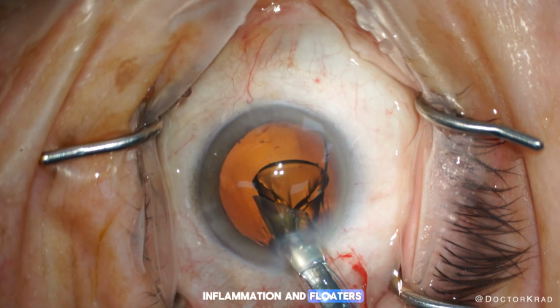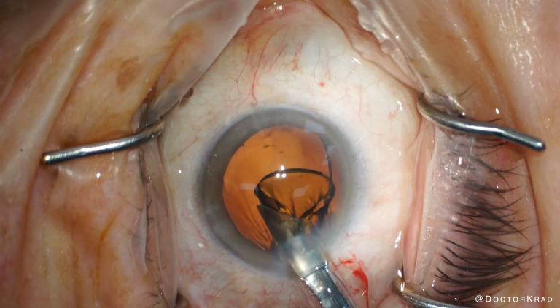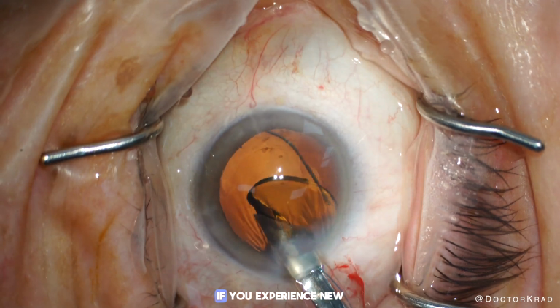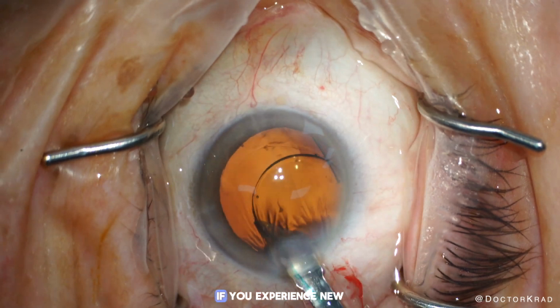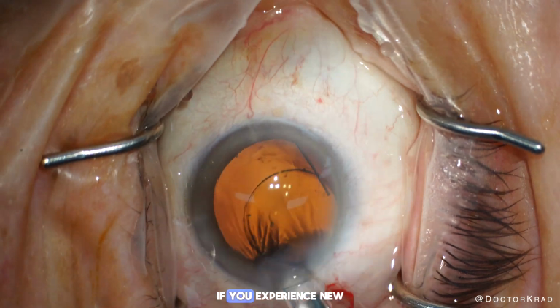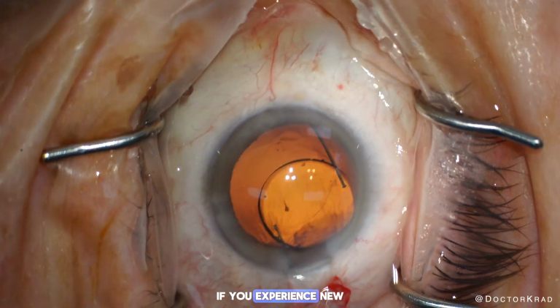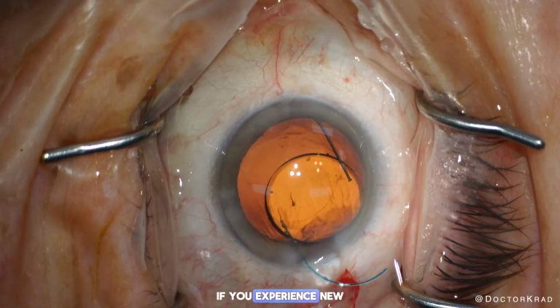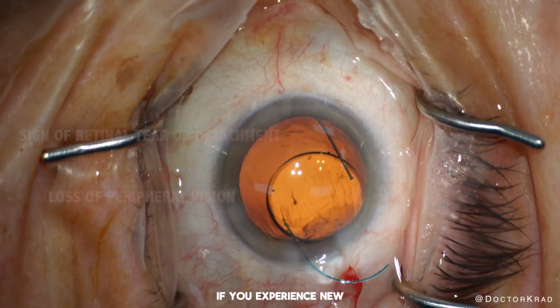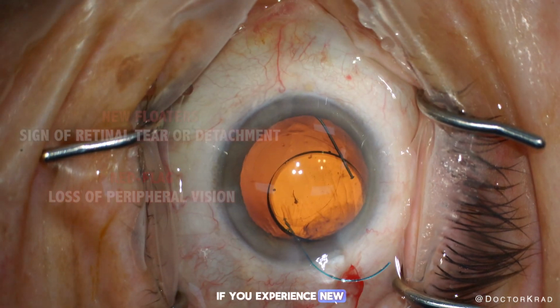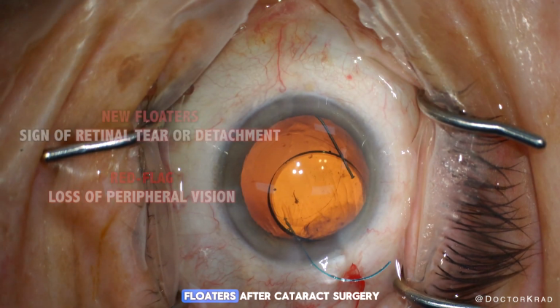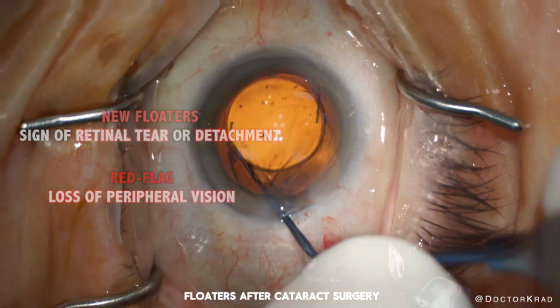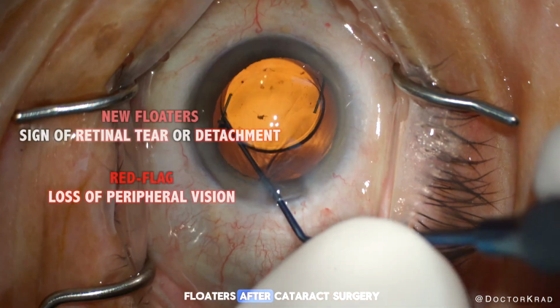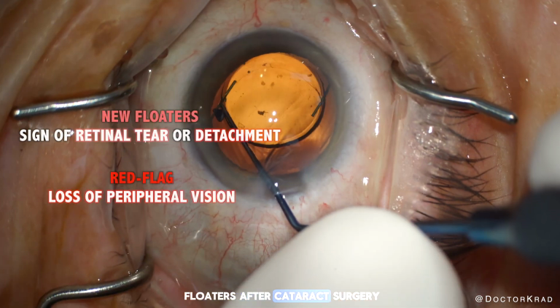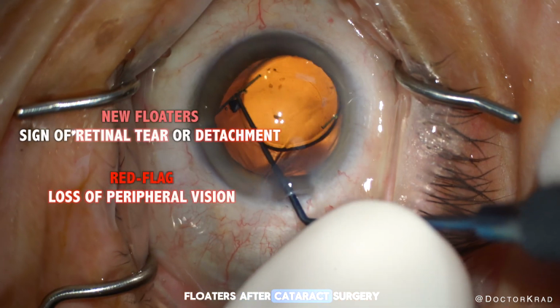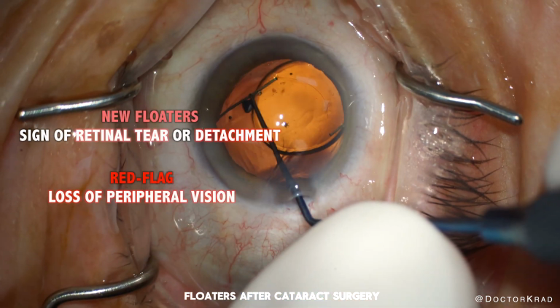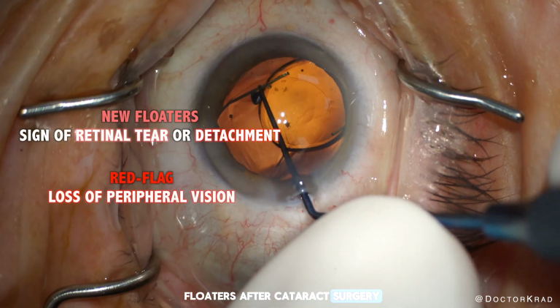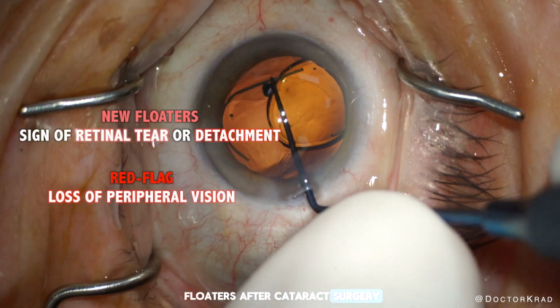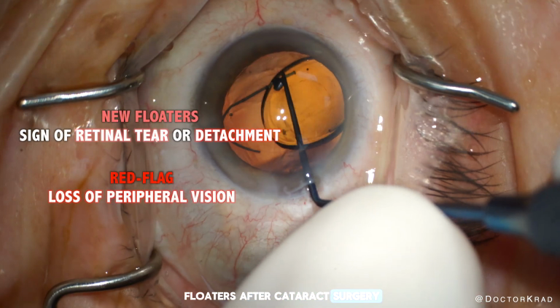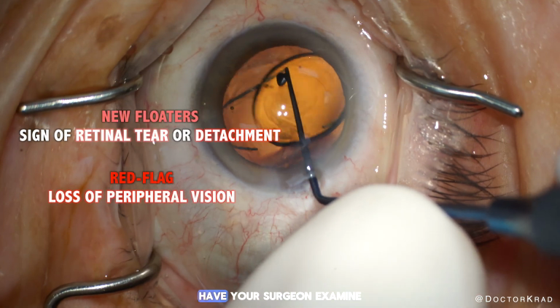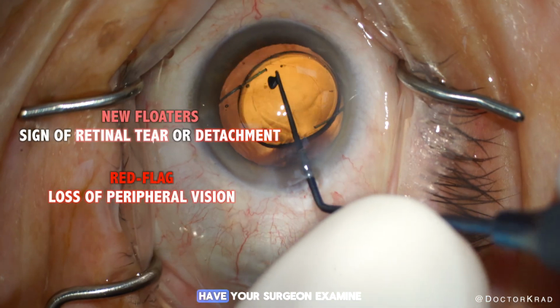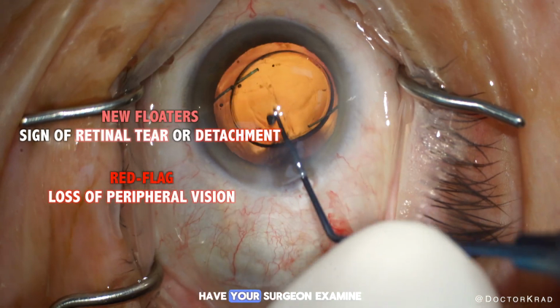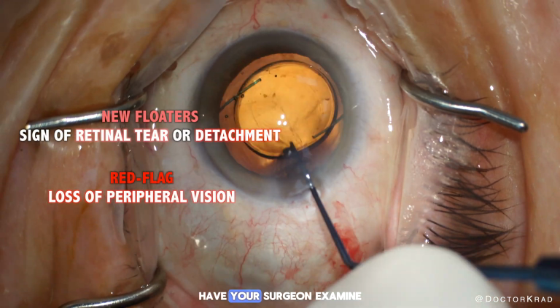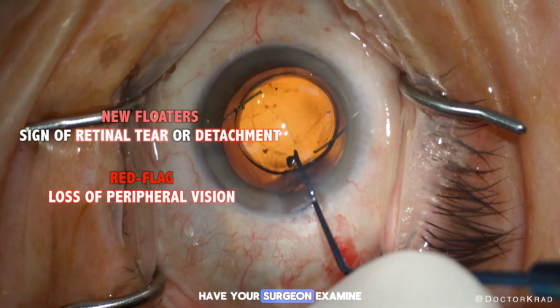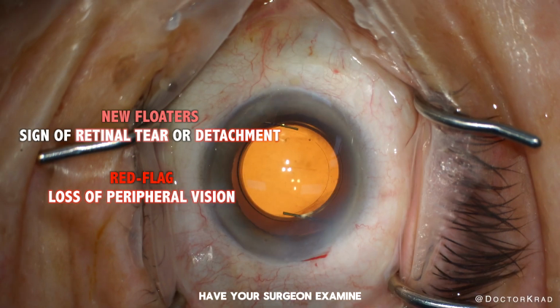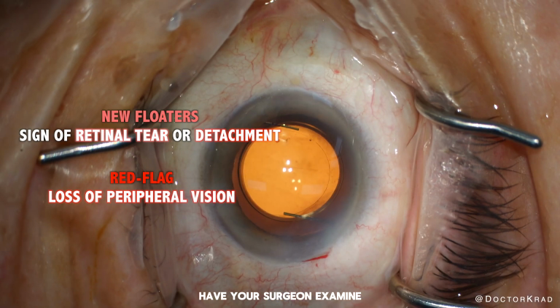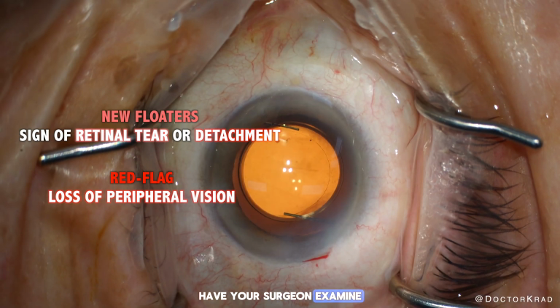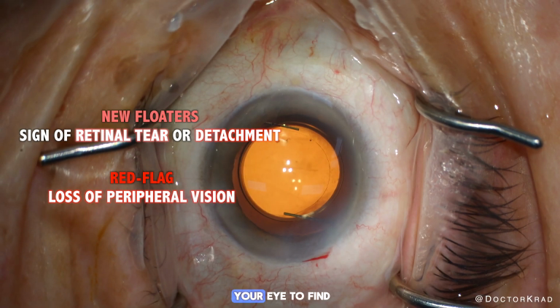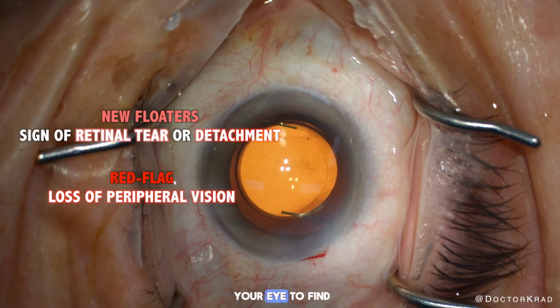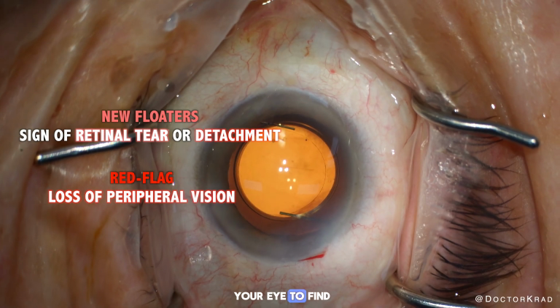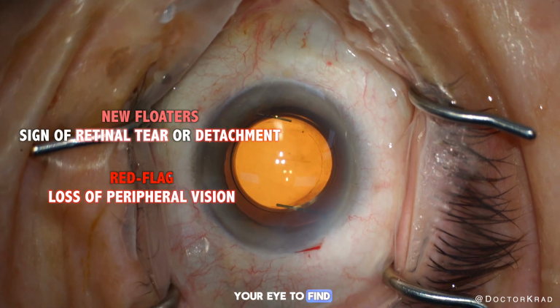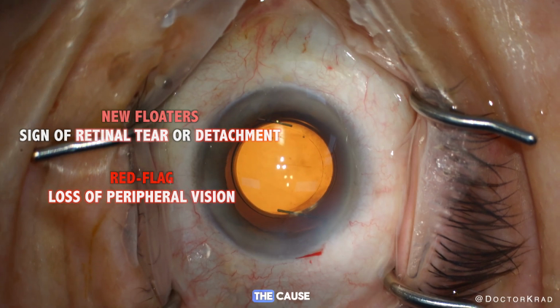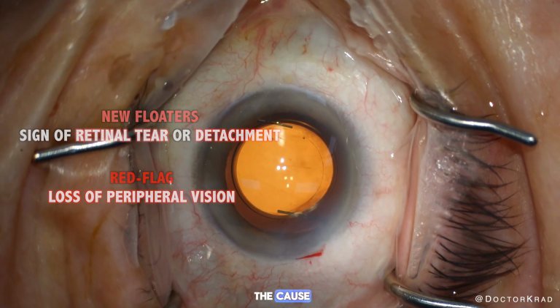If you experience new floaters after cataract surgery, have your surgeon examine your eye to find the cause.